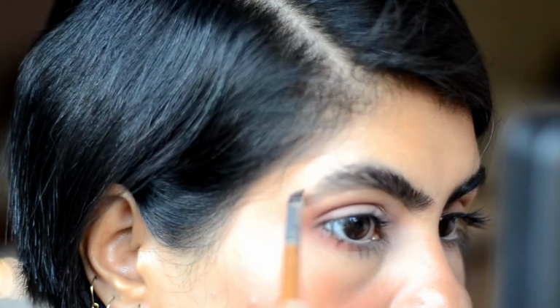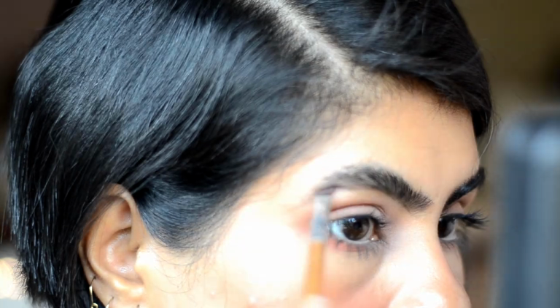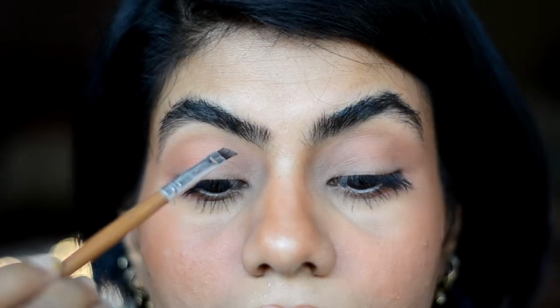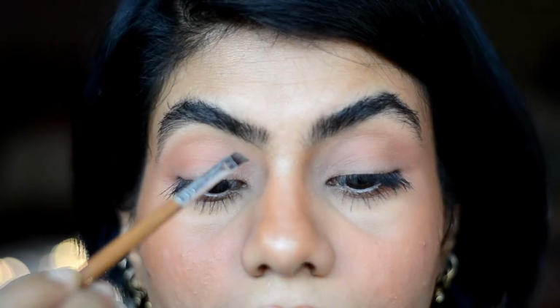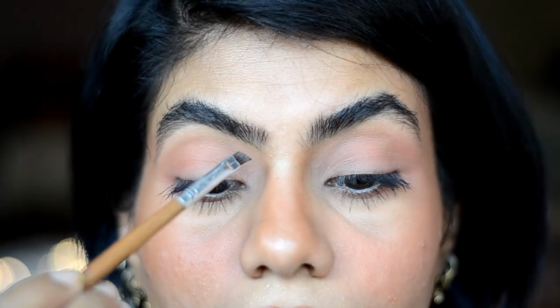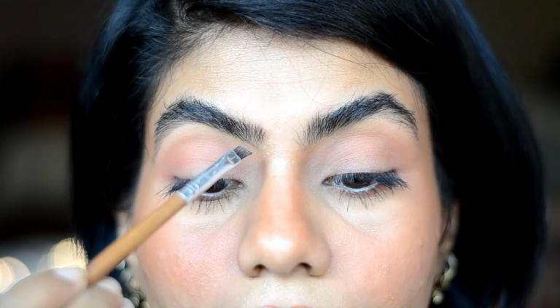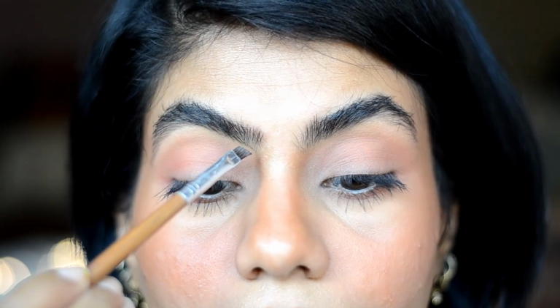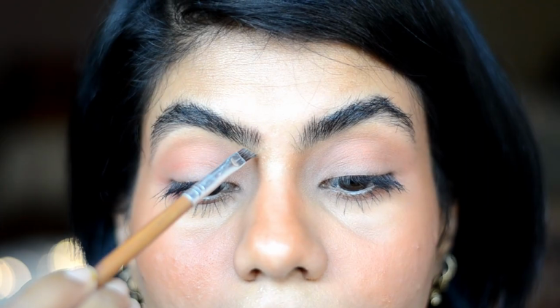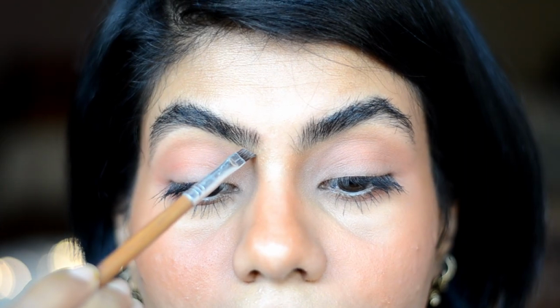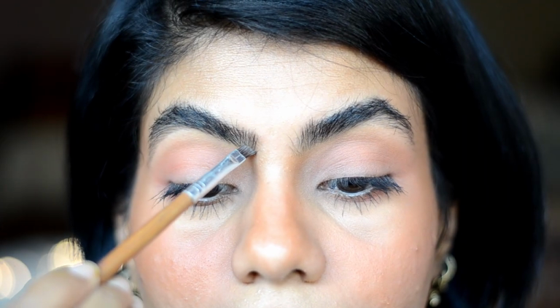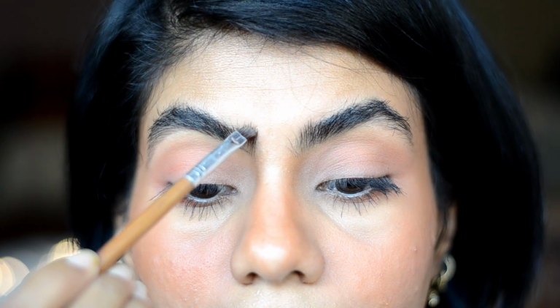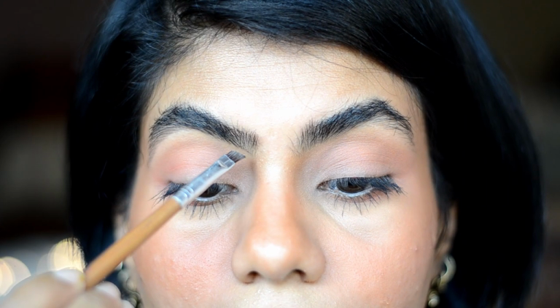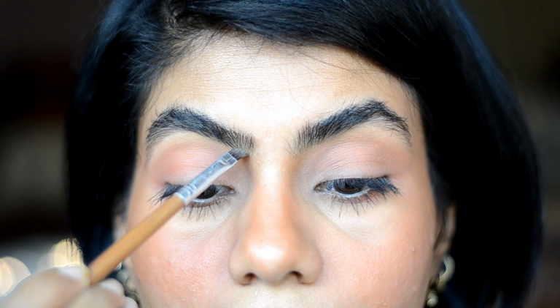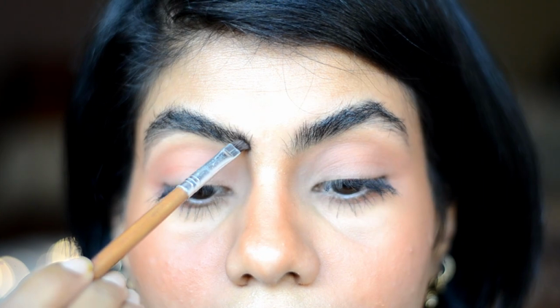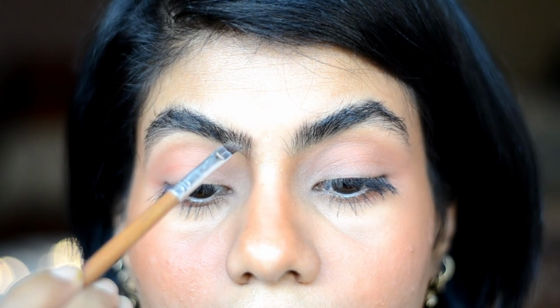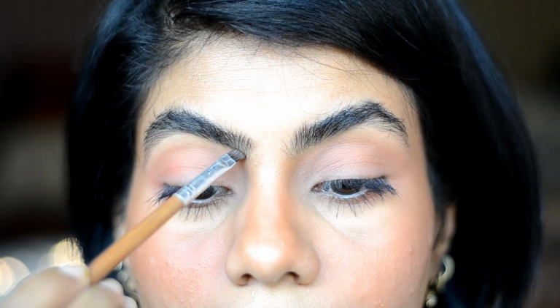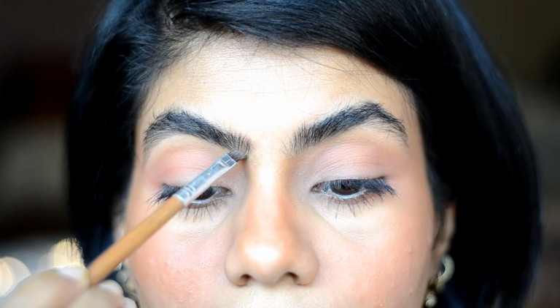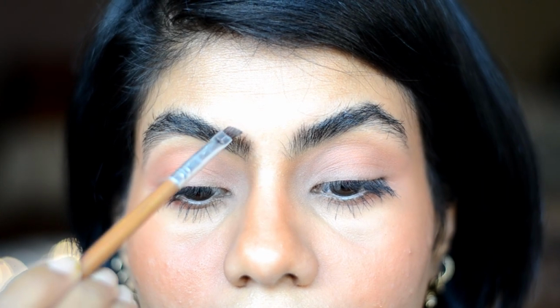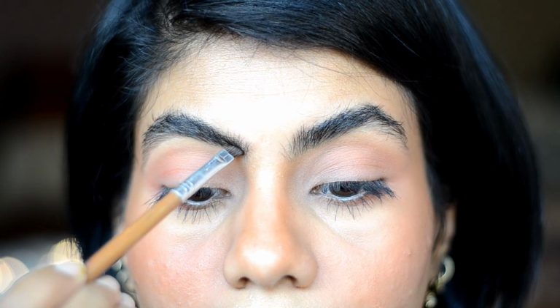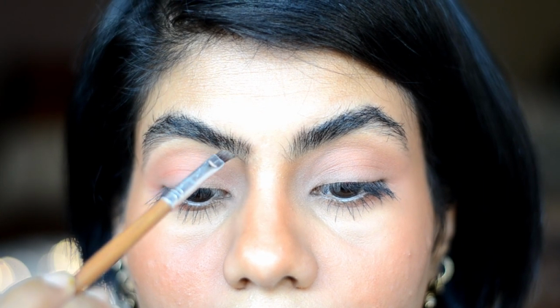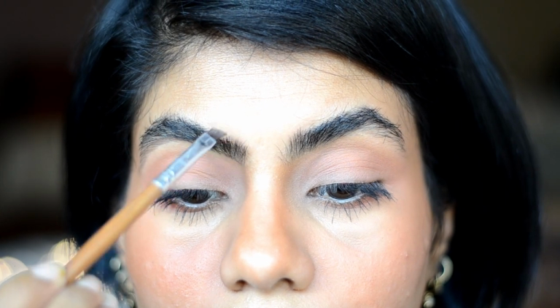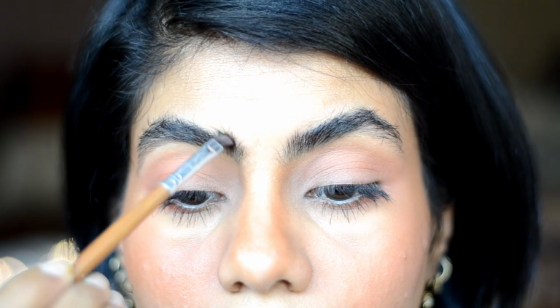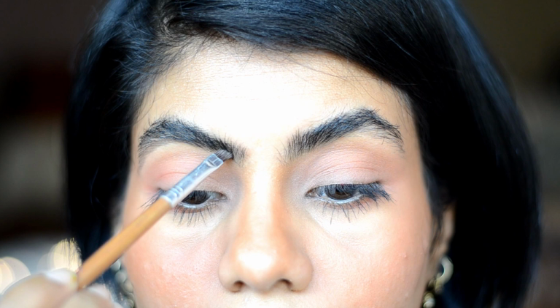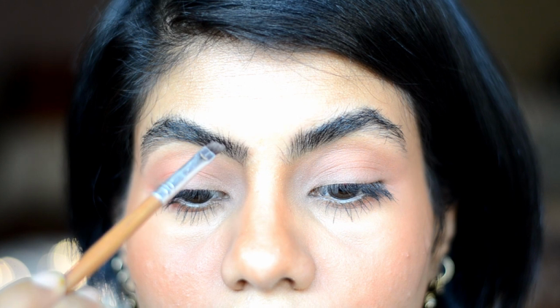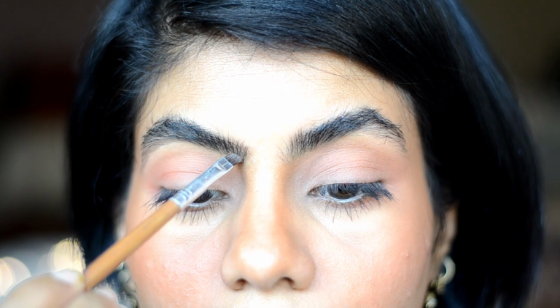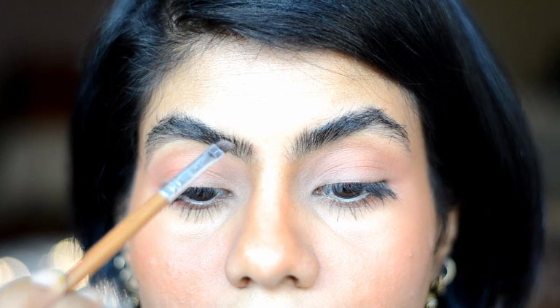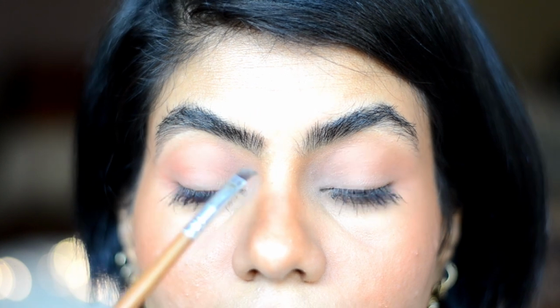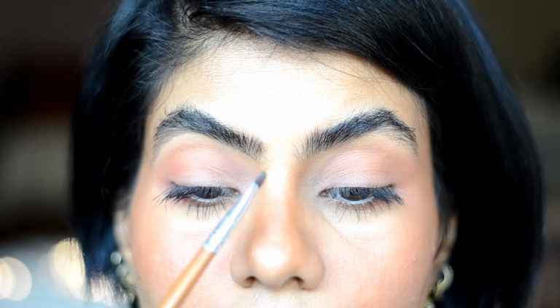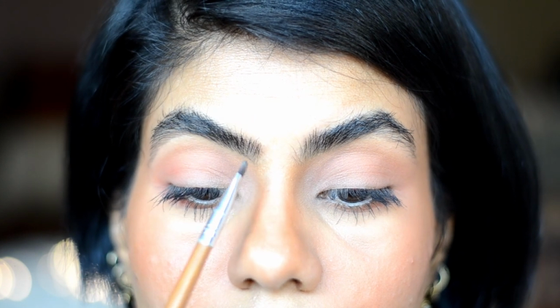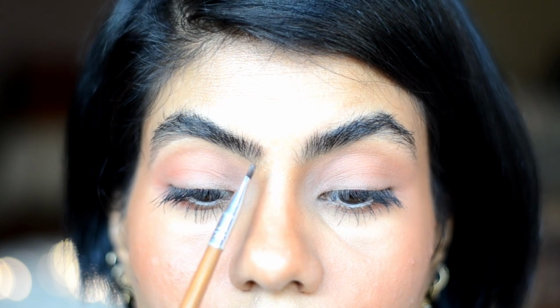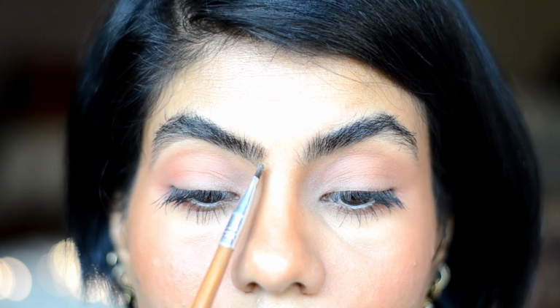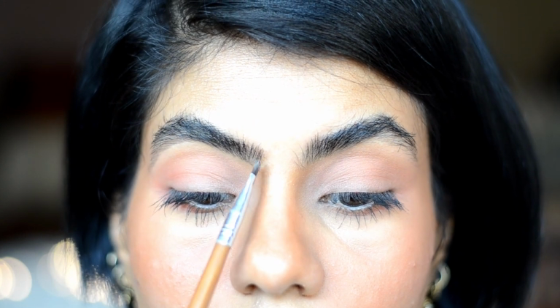Keep the brush angular and vertically pull it upwards on the front of the brows, and switch it up with vertical strokes.